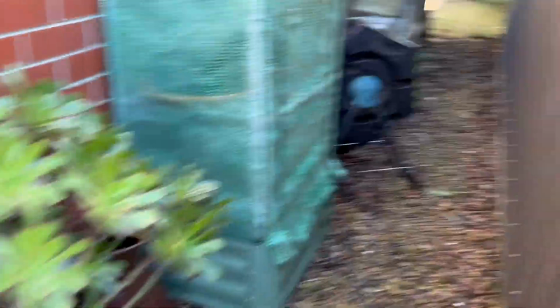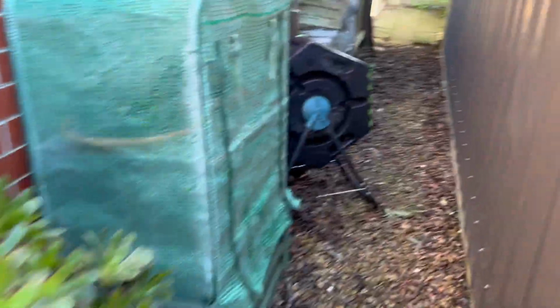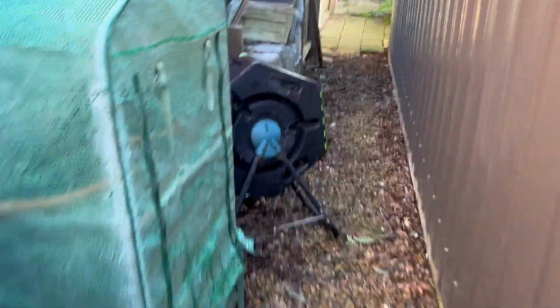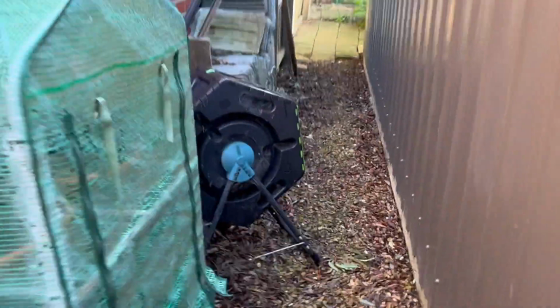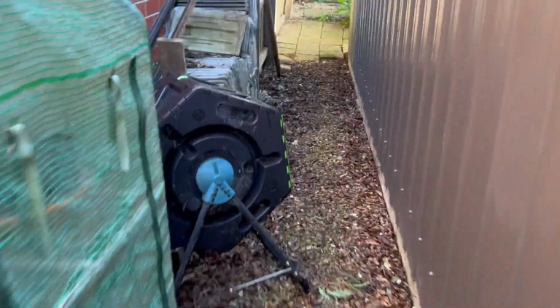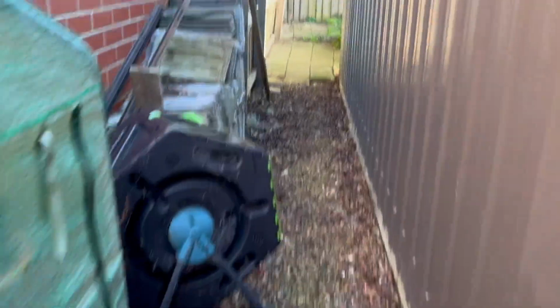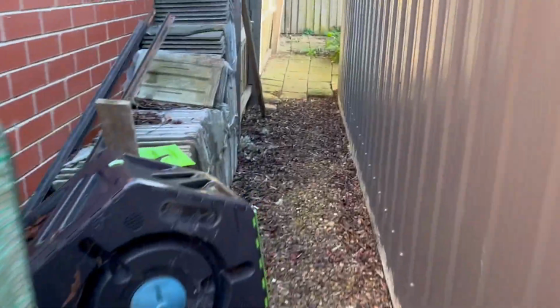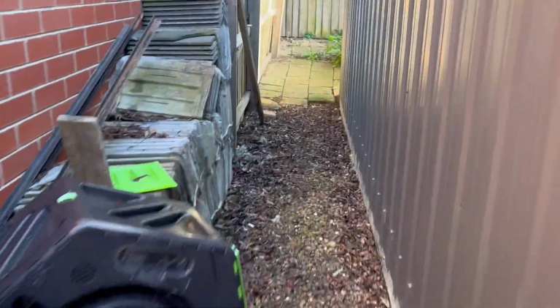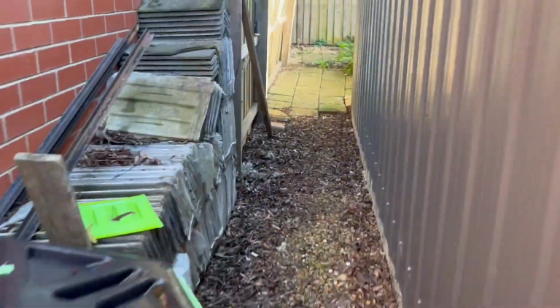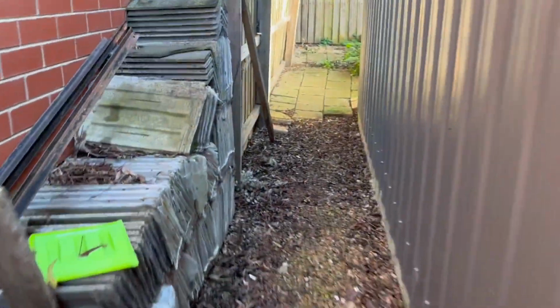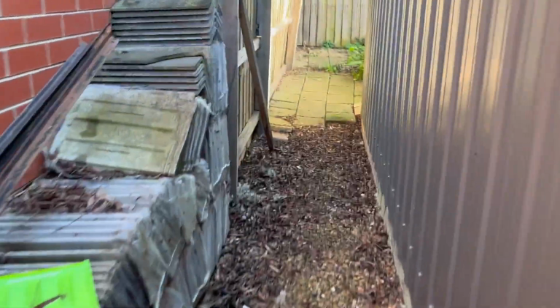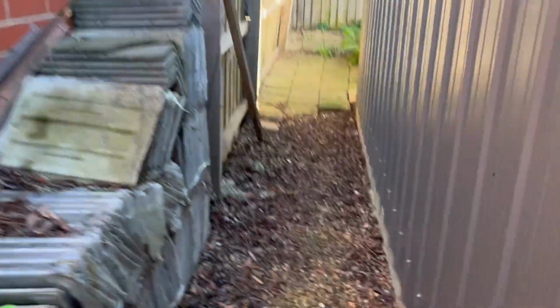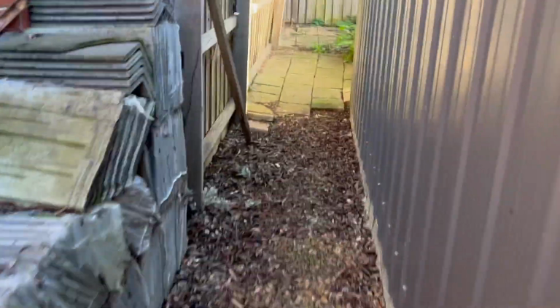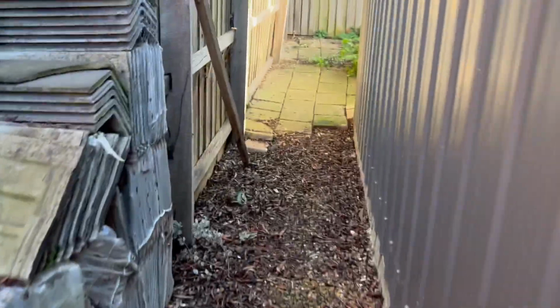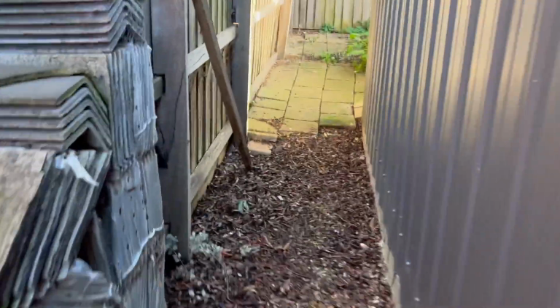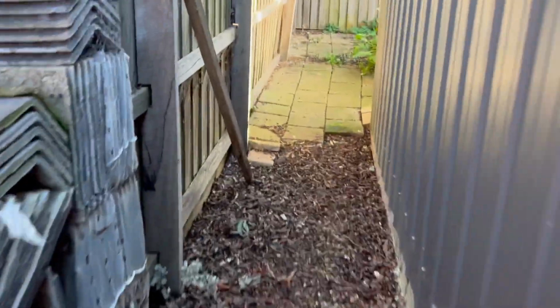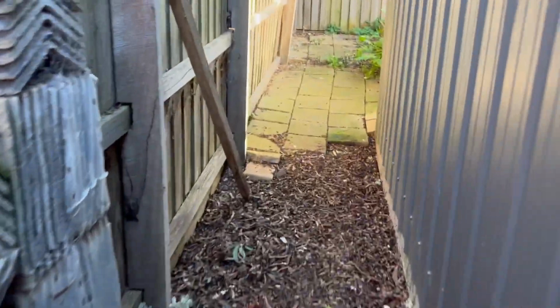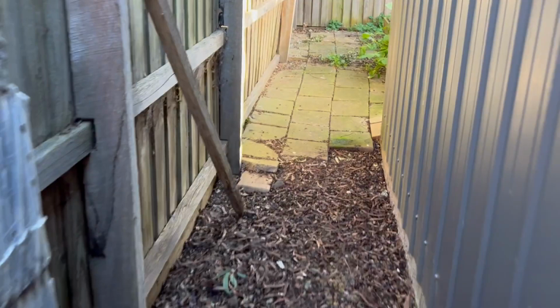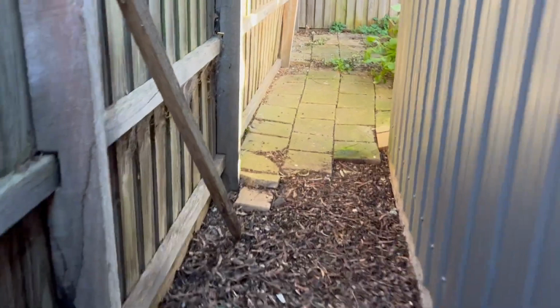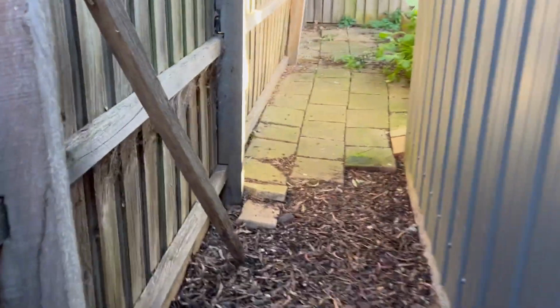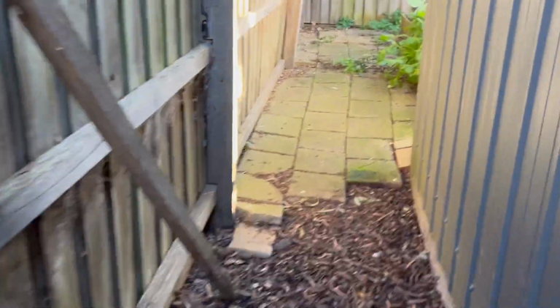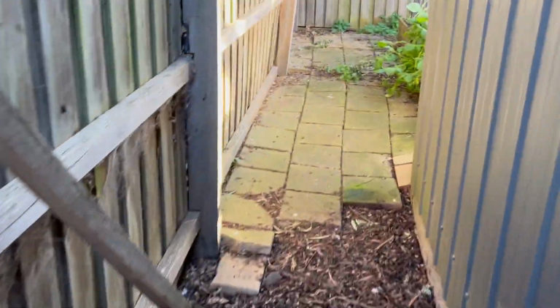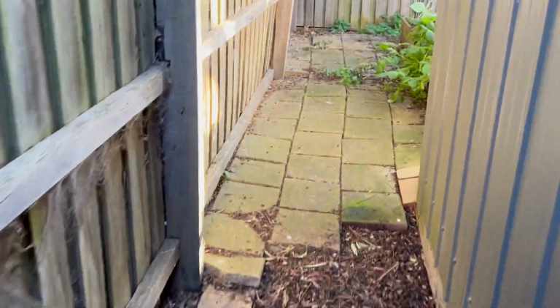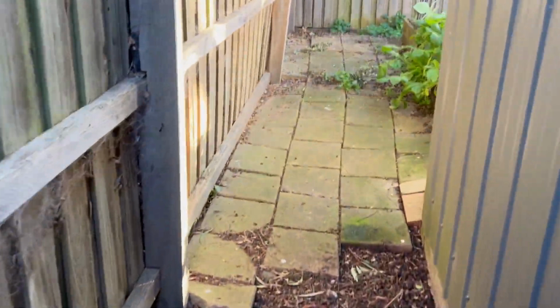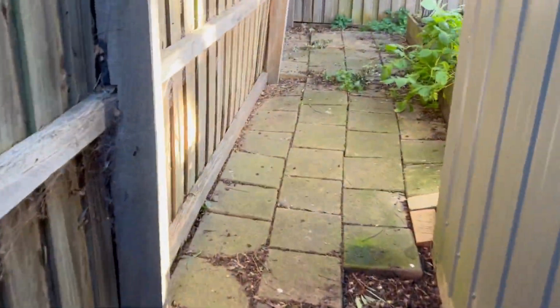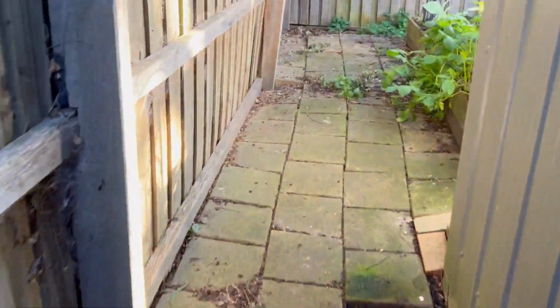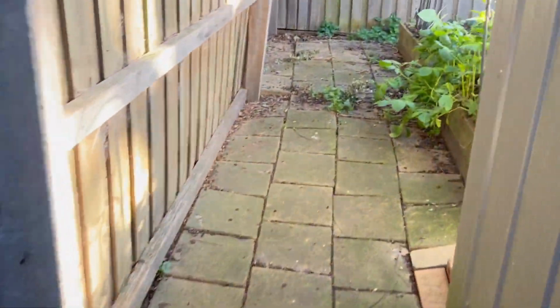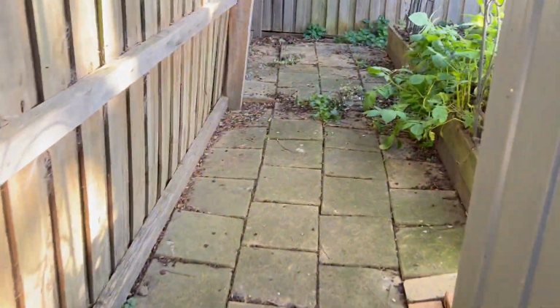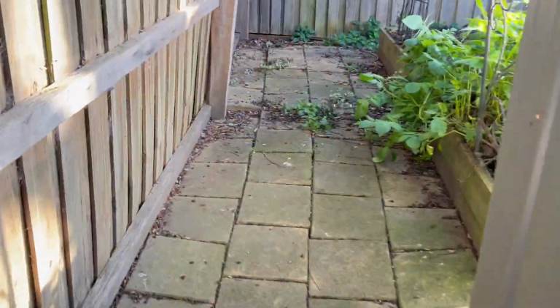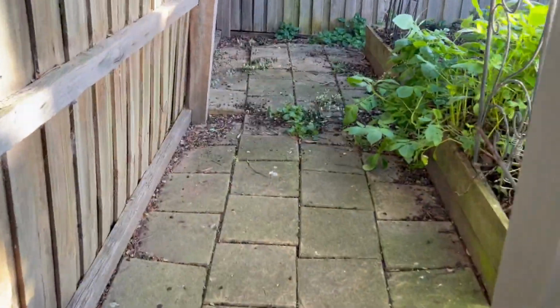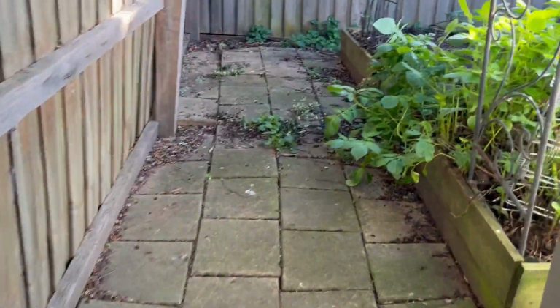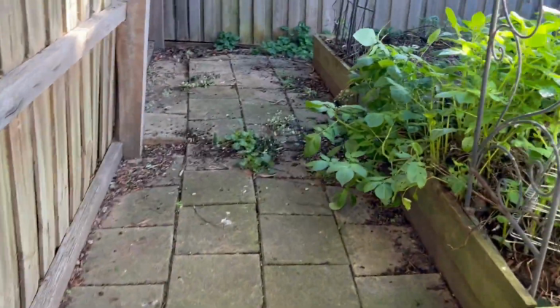This is just a little bit of the way up the side and this is my most neglected part of the garden that I don't usually show.